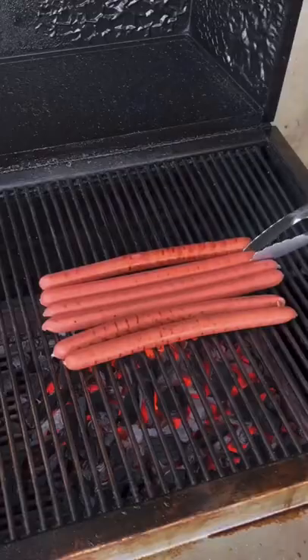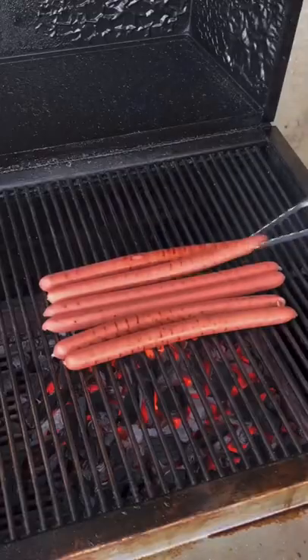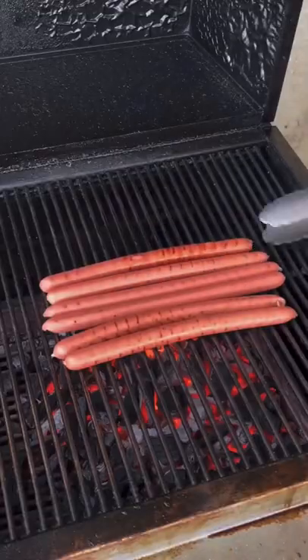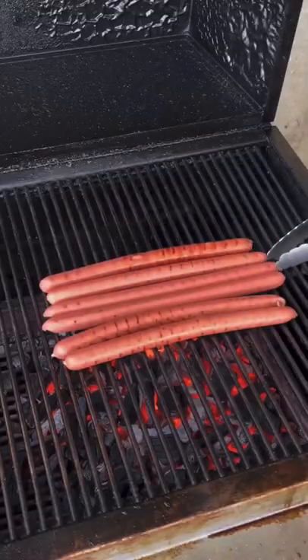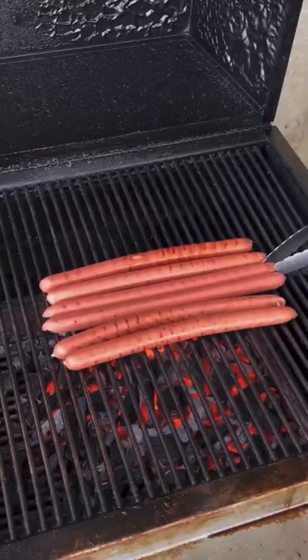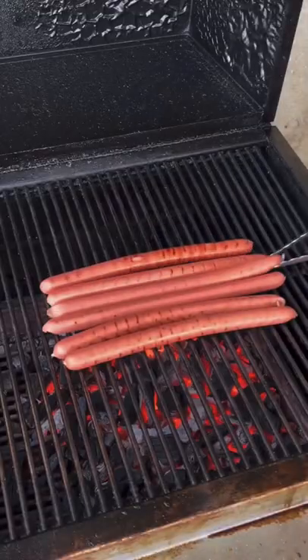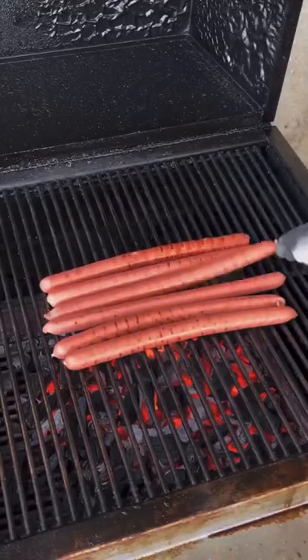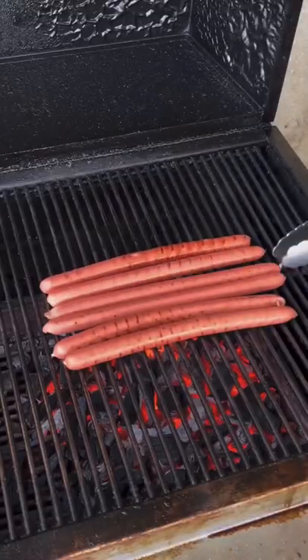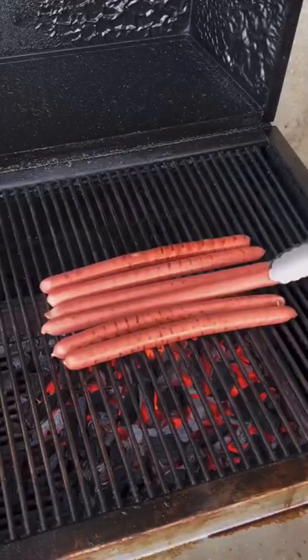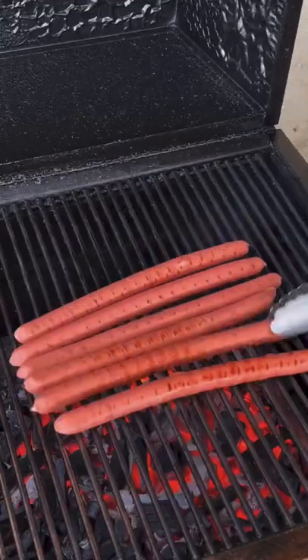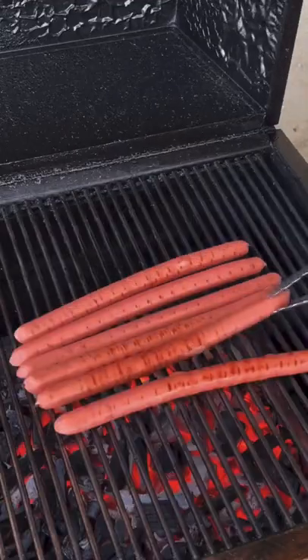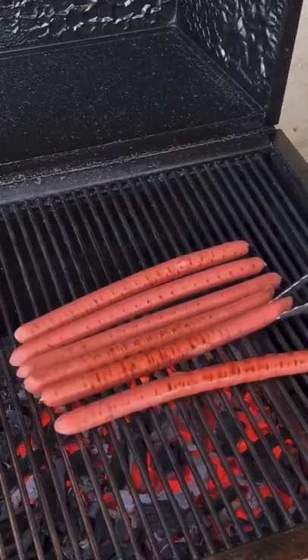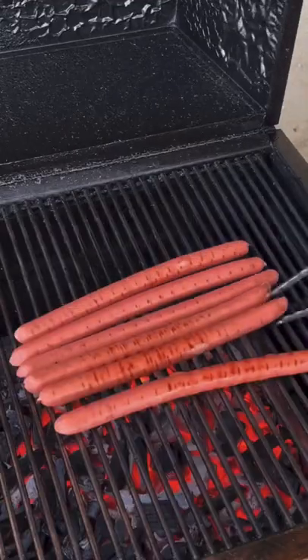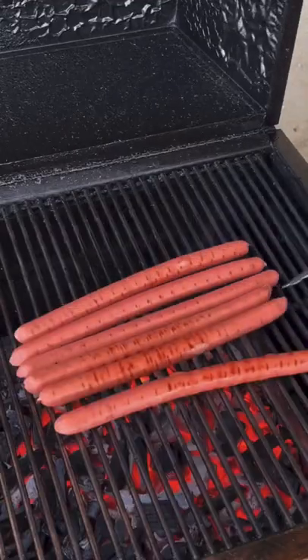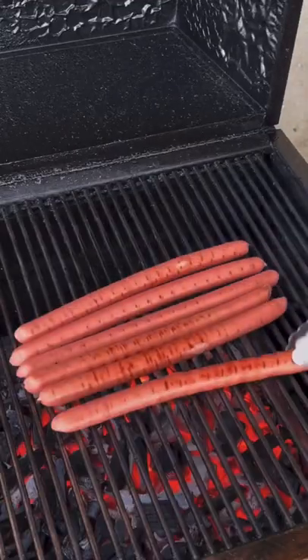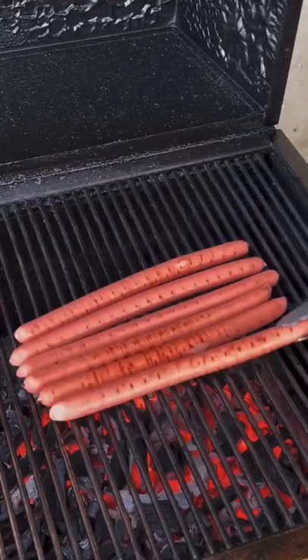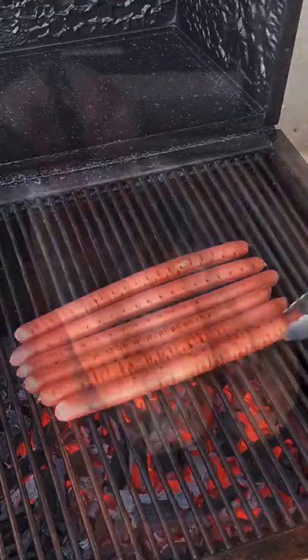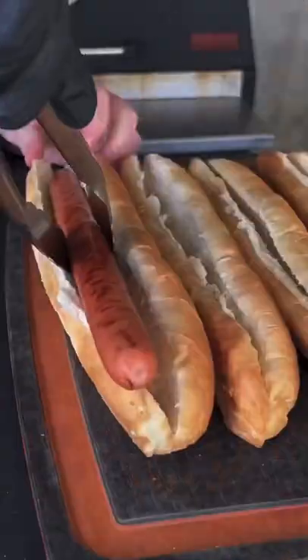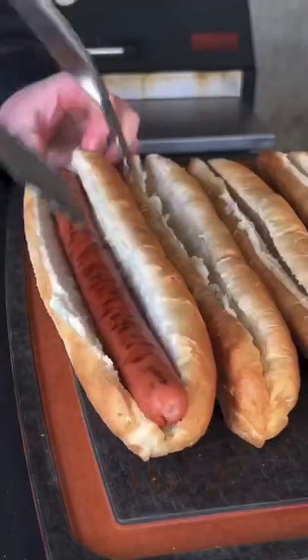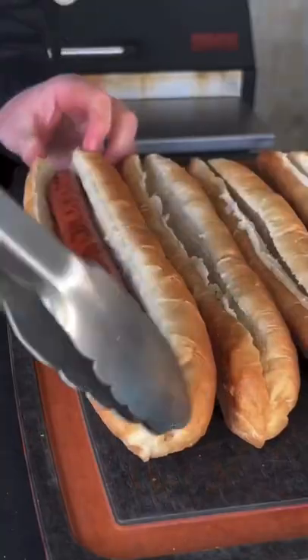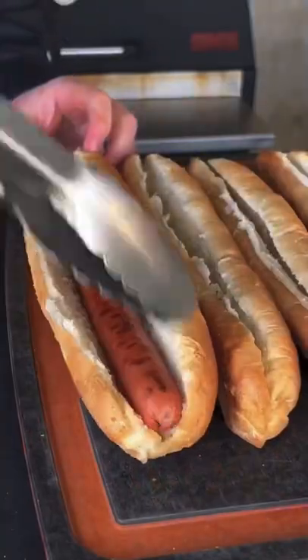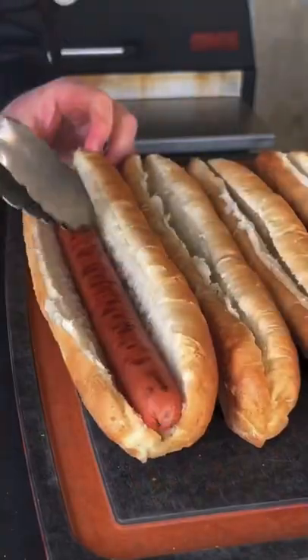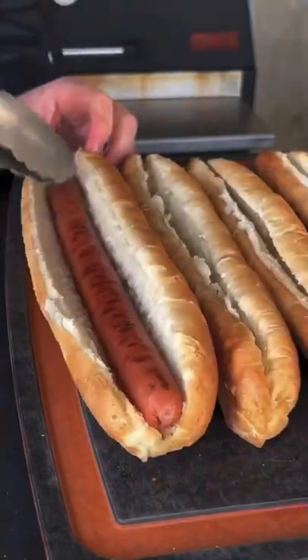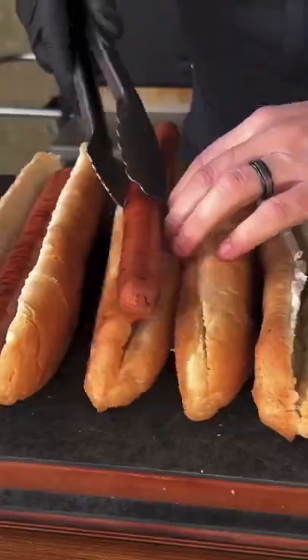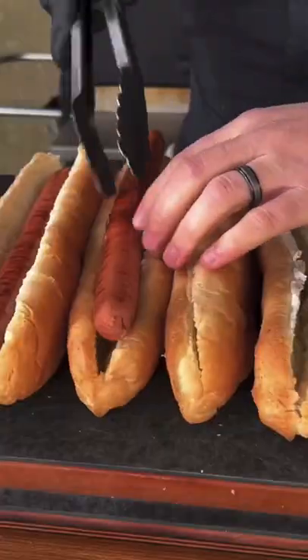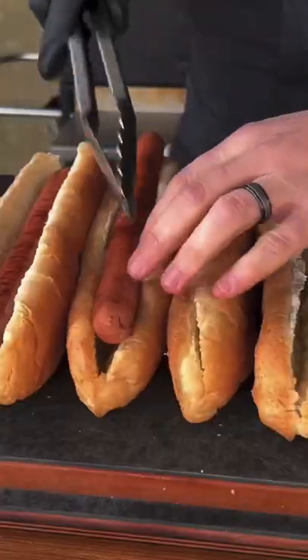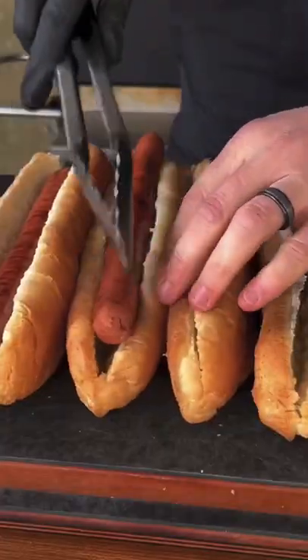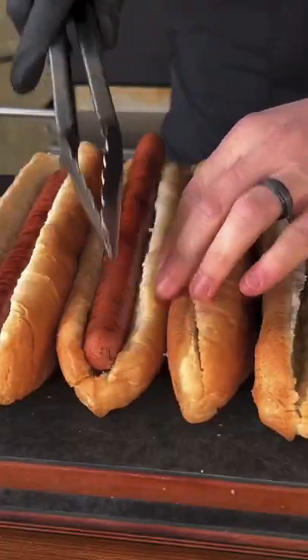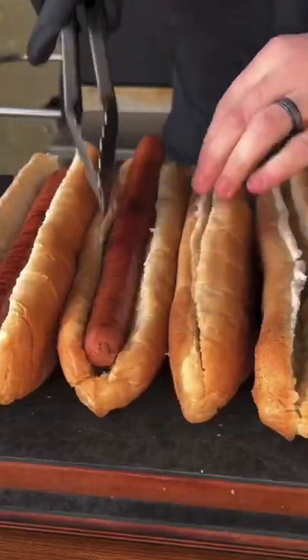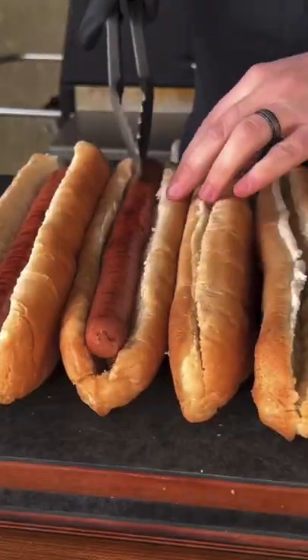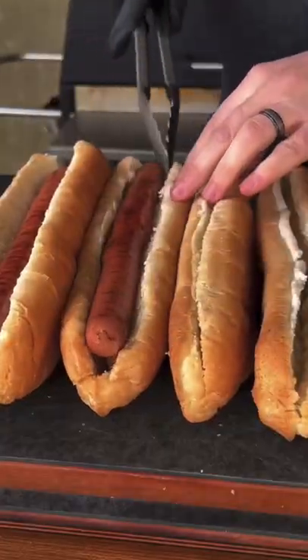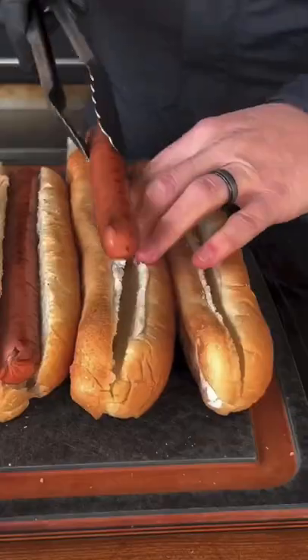We're going to grill these babies up. Every minute, rotate until they're done. Once done, put them in the bun.